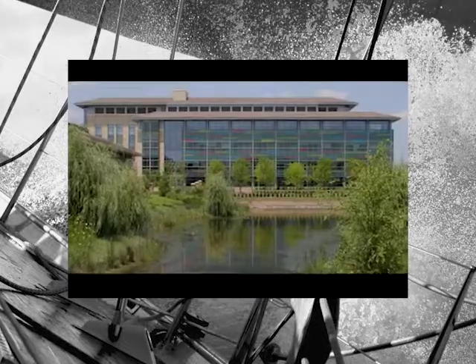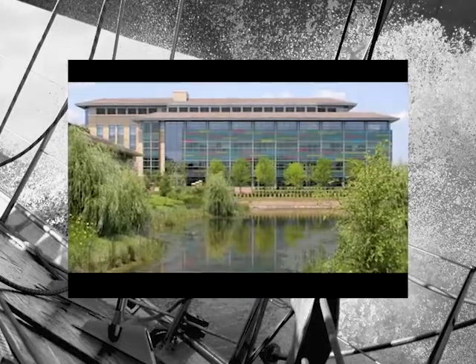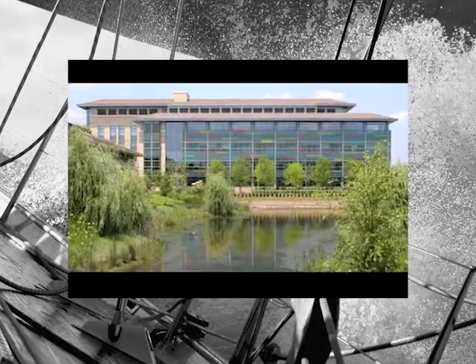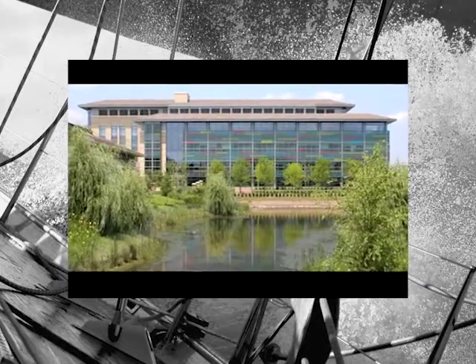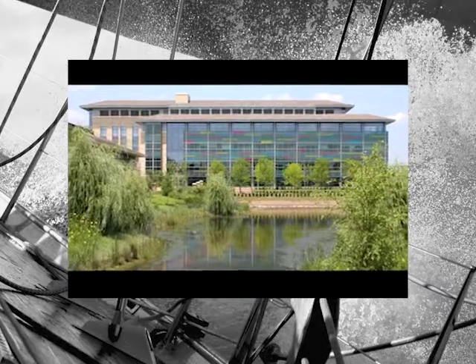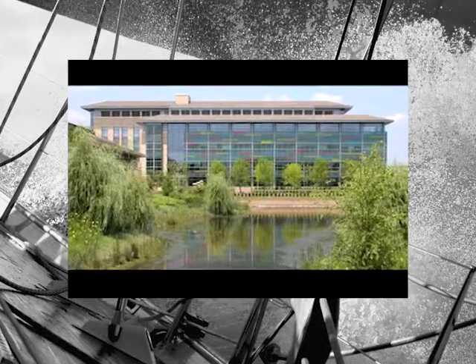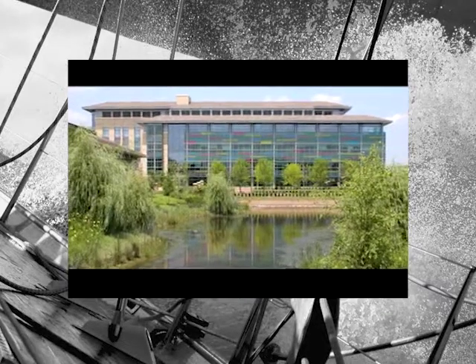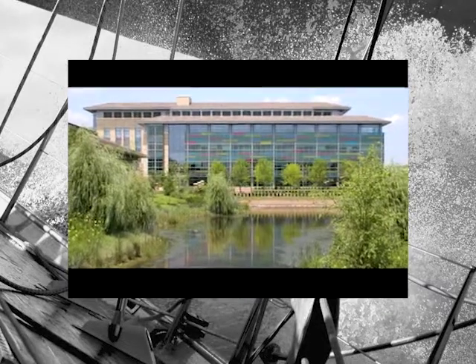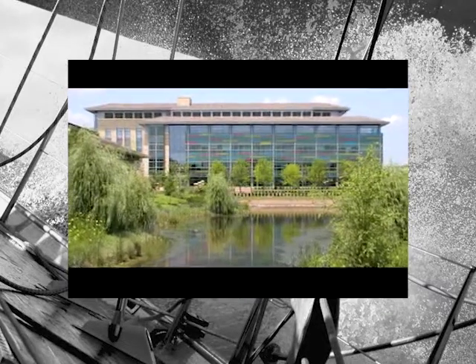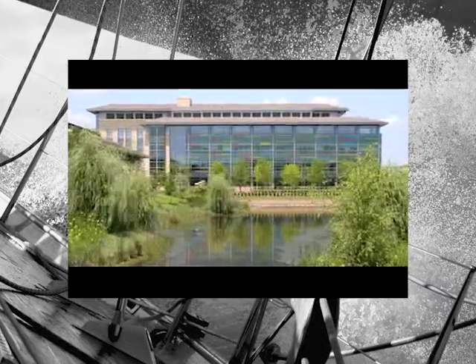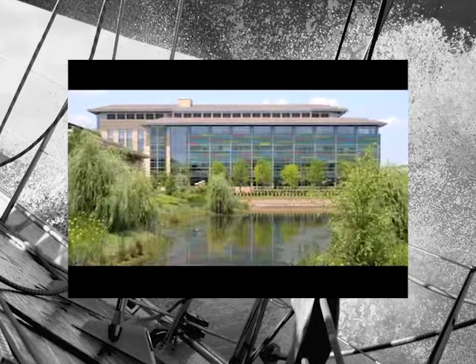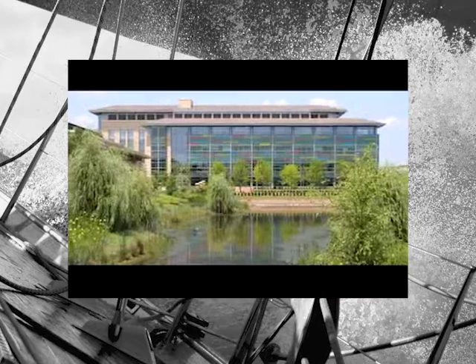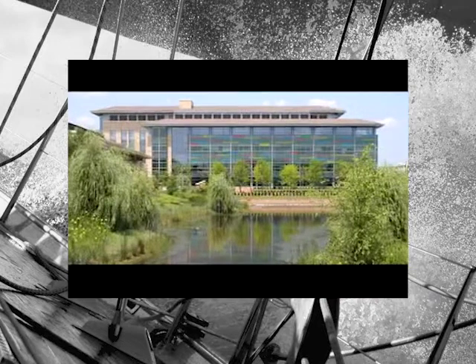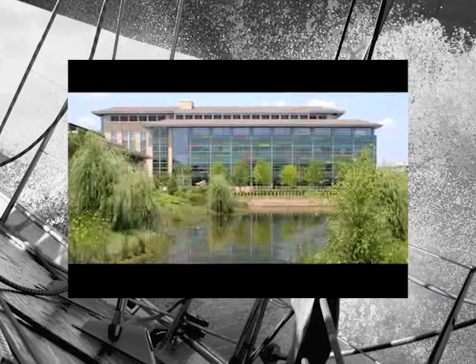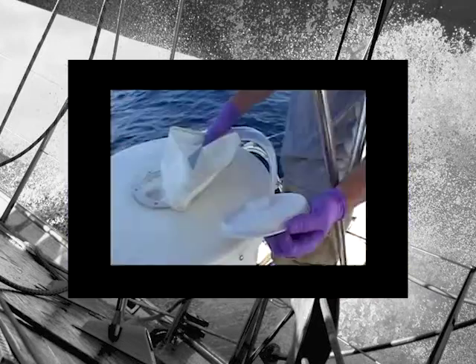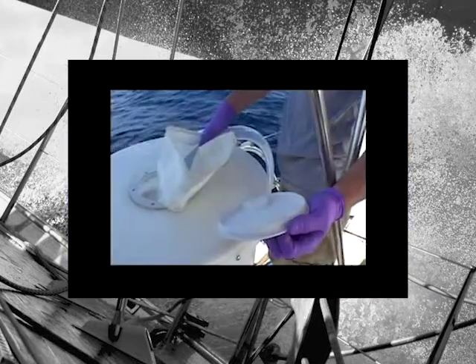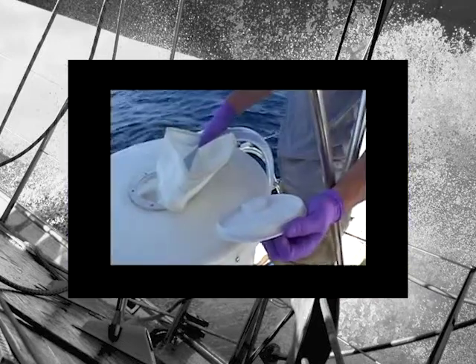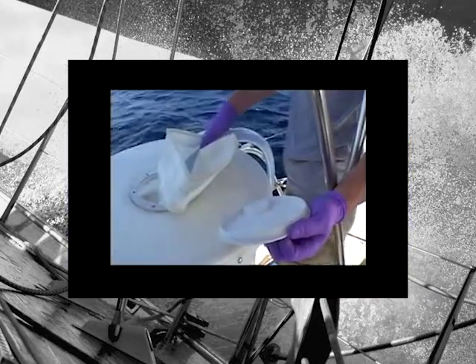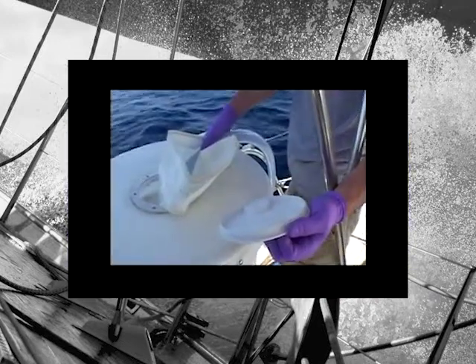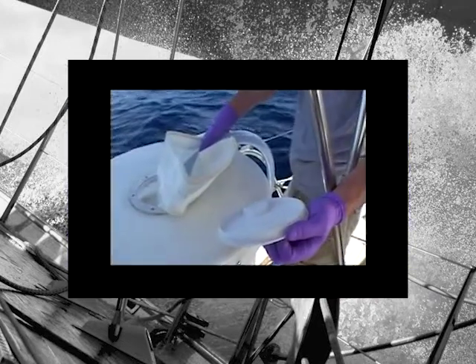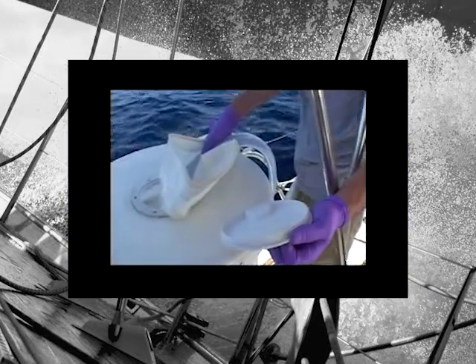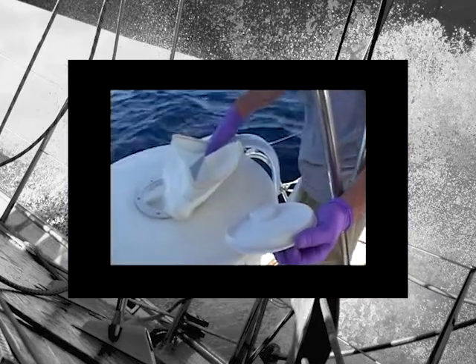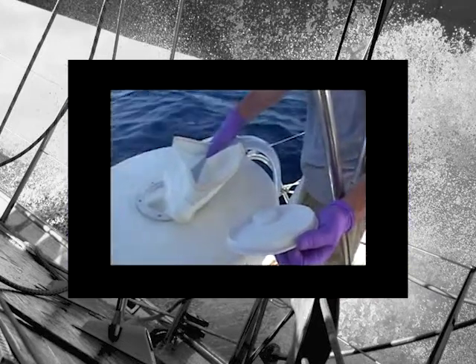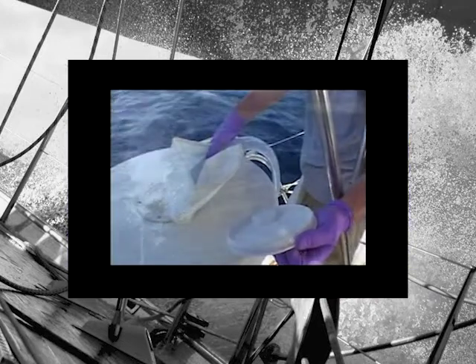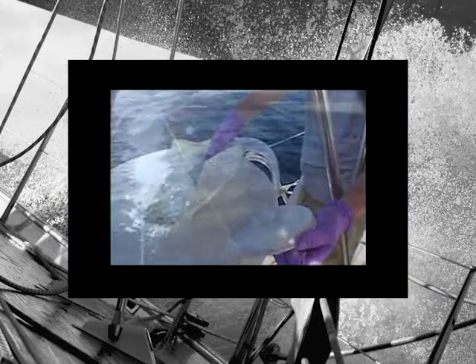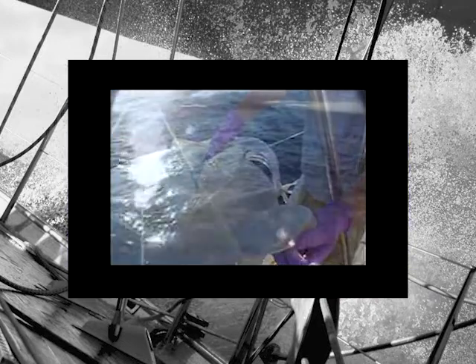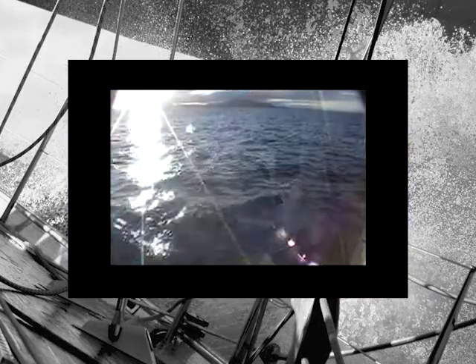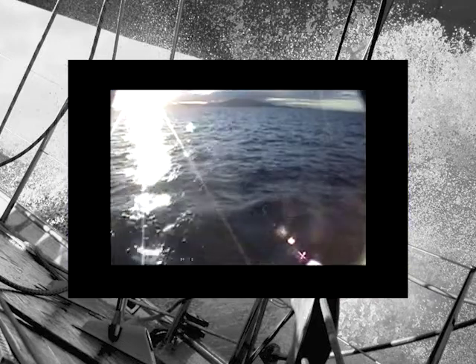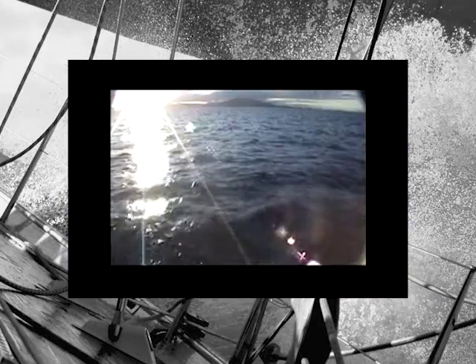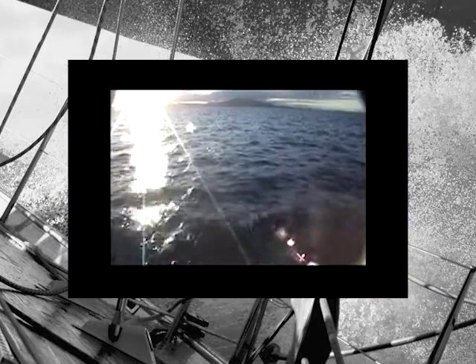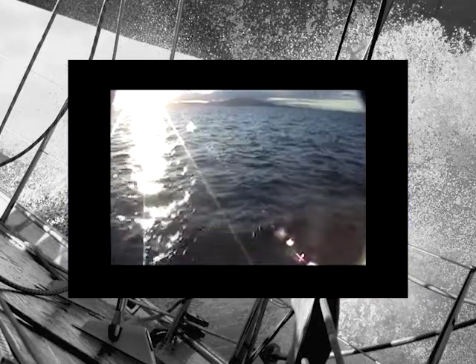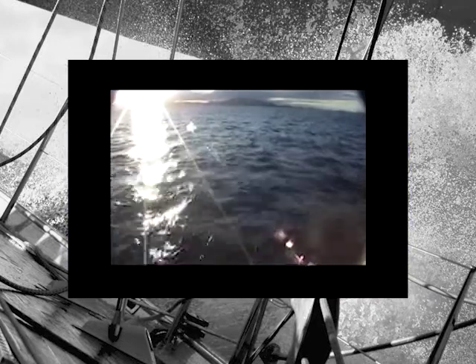Today, we show you how the J. Craig Venter Institute is applying genomic advances to the environment on a grand scale.